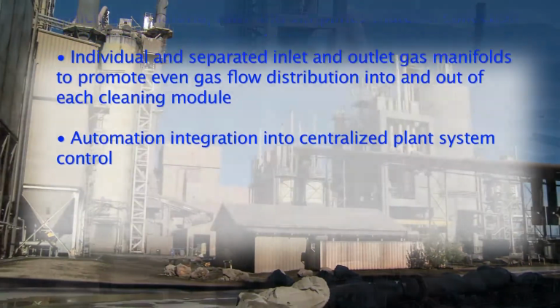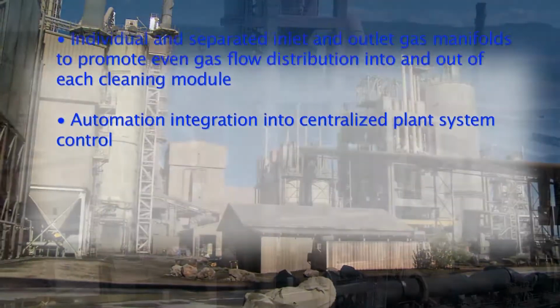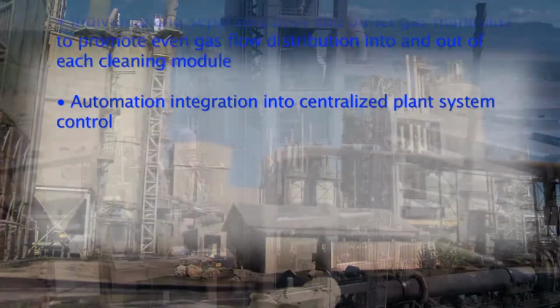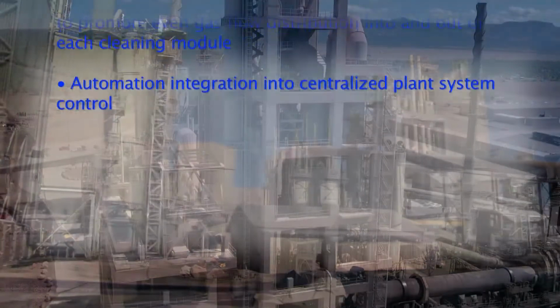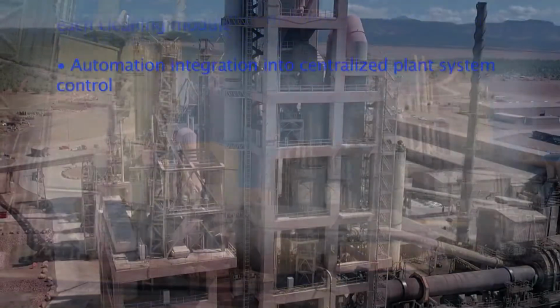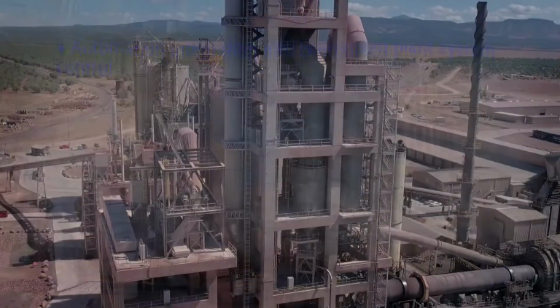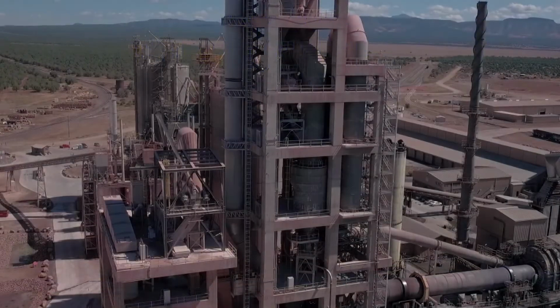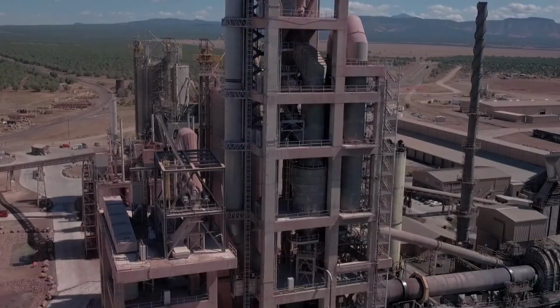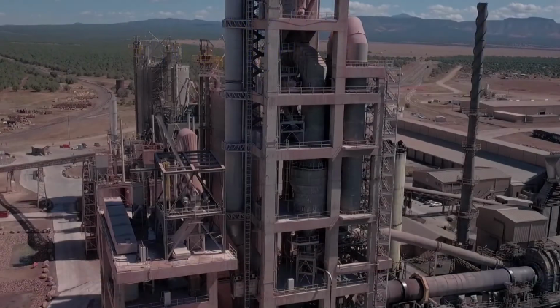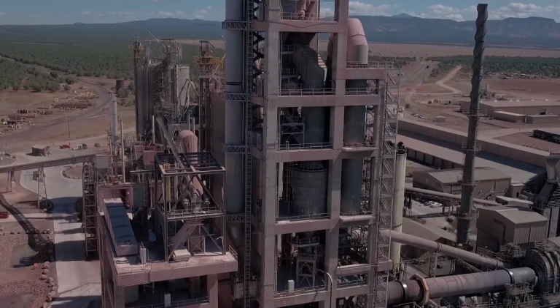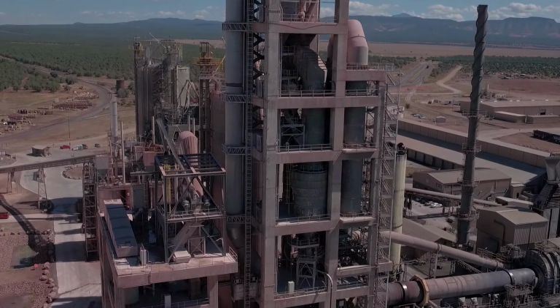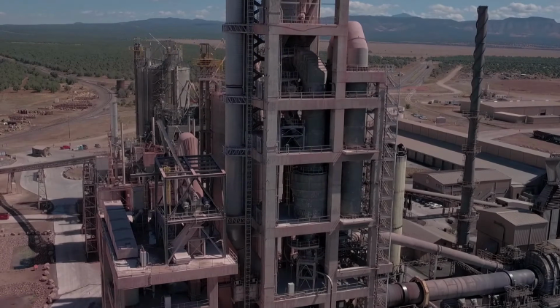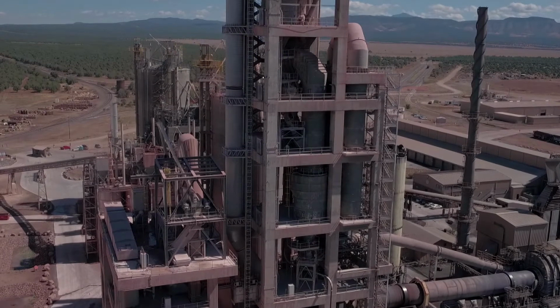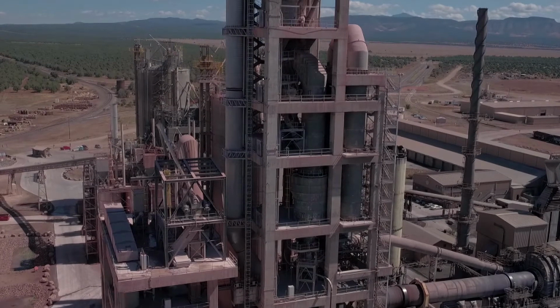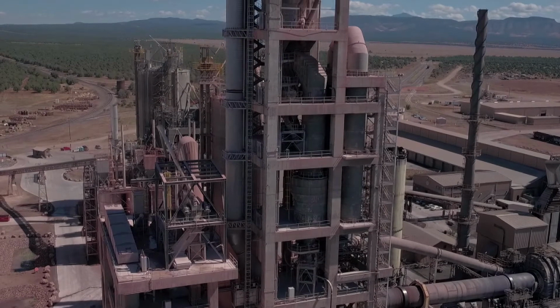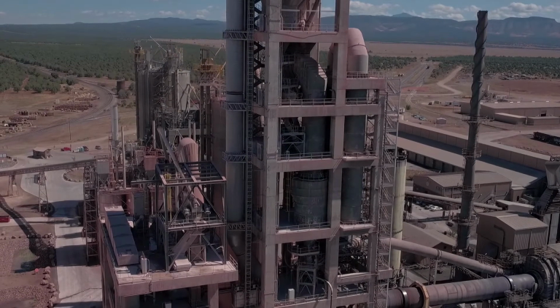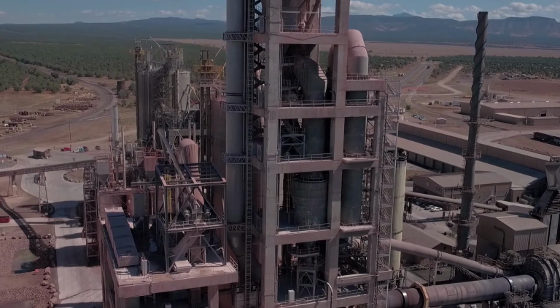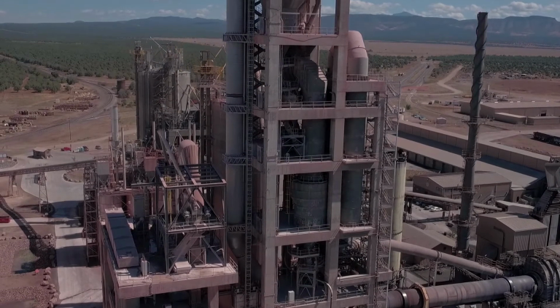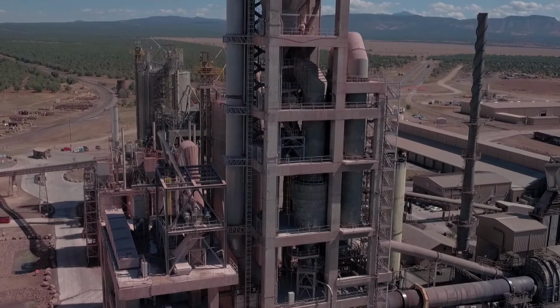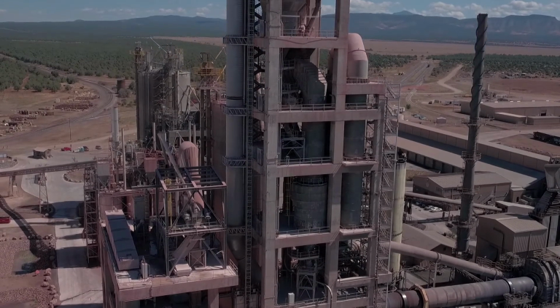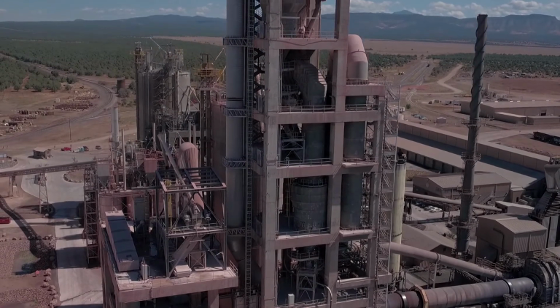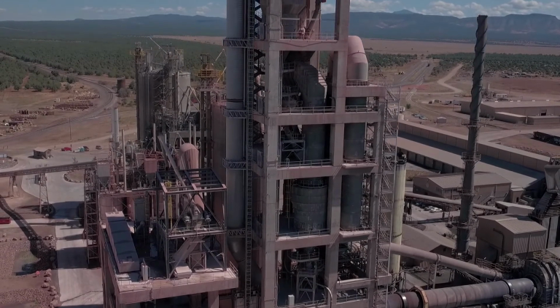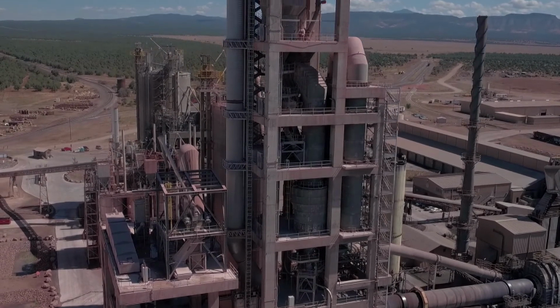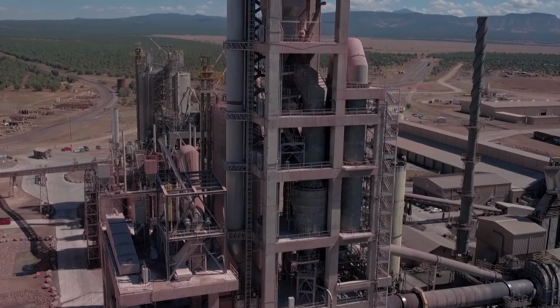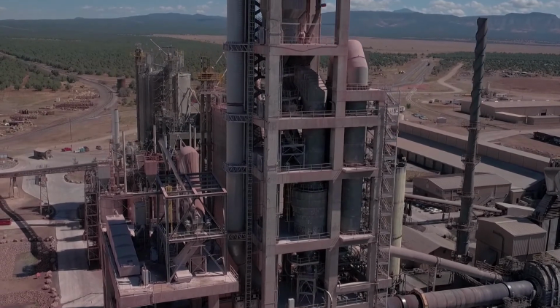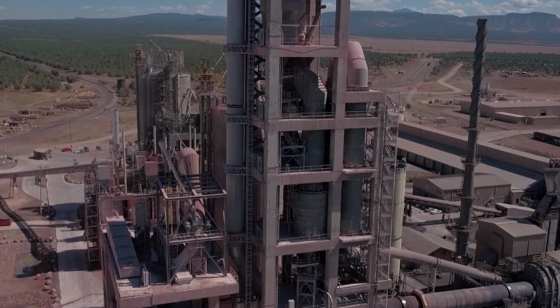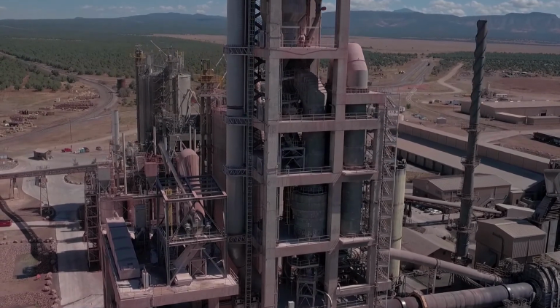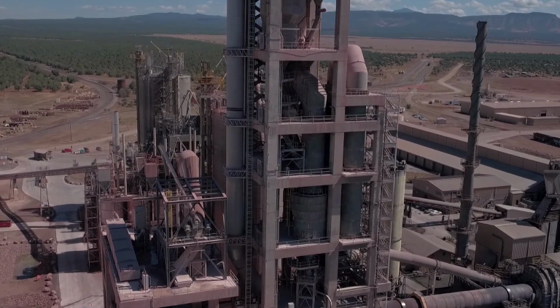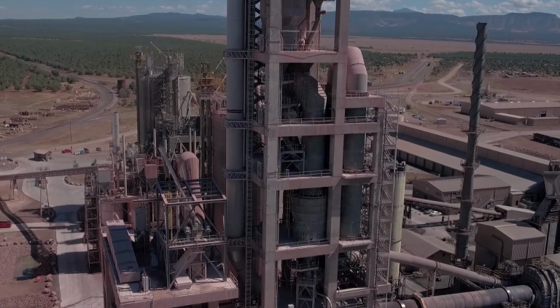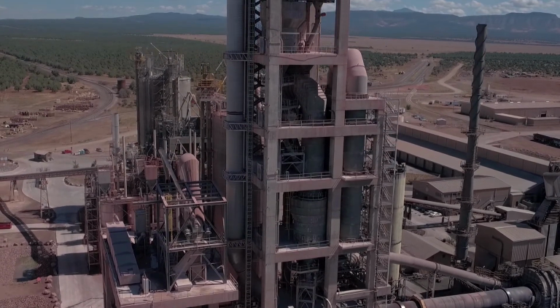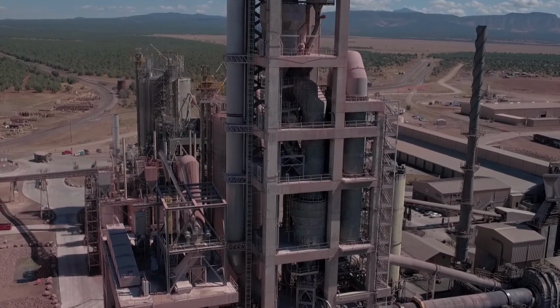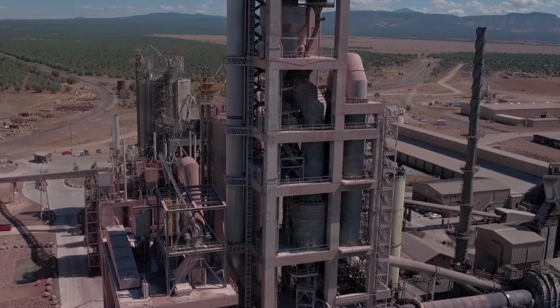IAC provided much of the ductwork, access towers, and support steel for the preheater for the kiln.